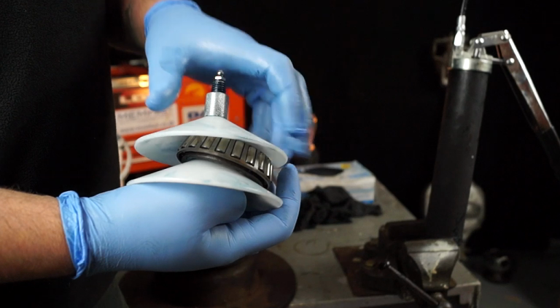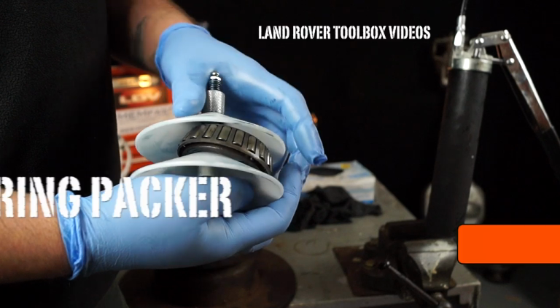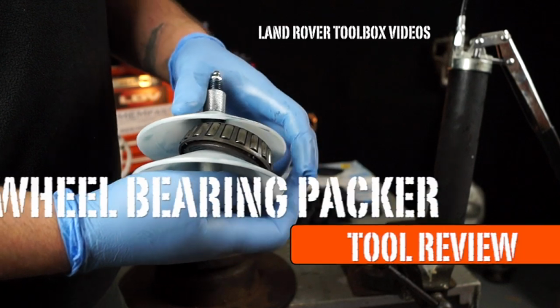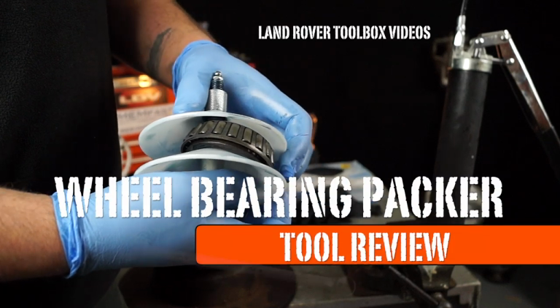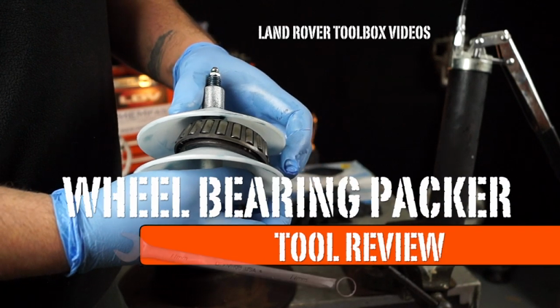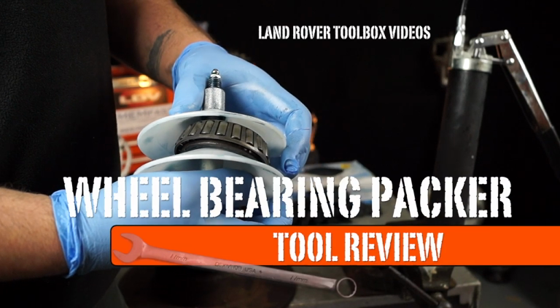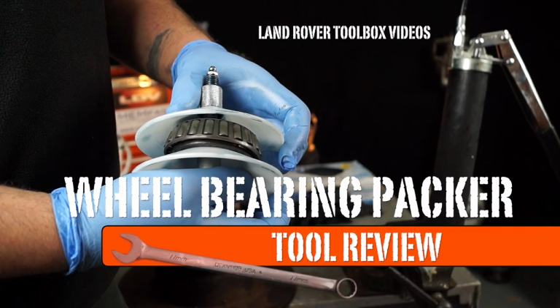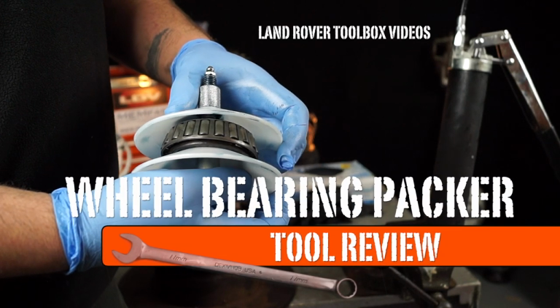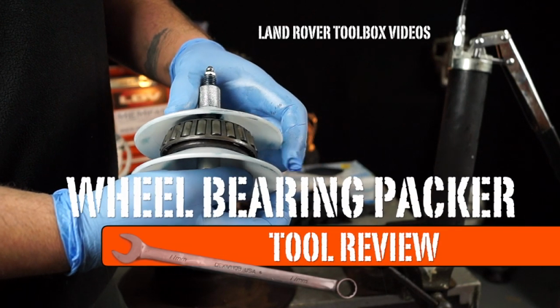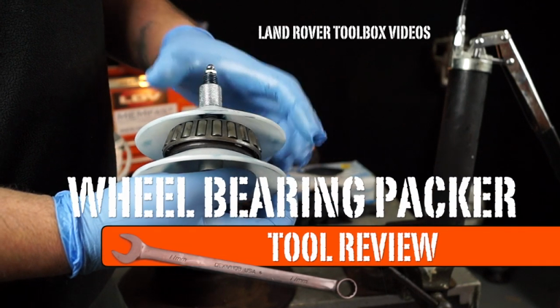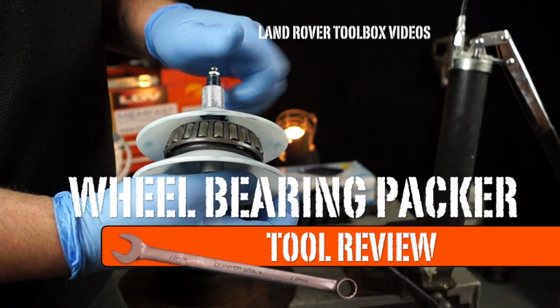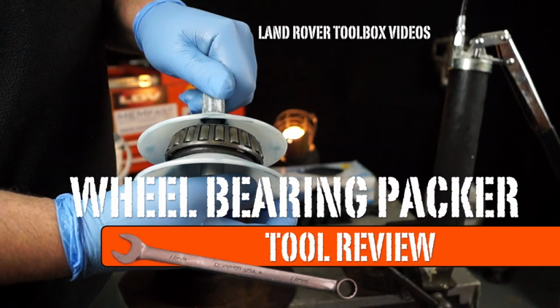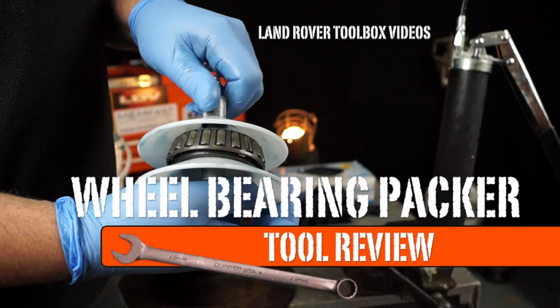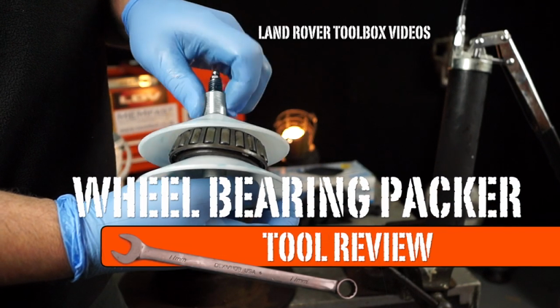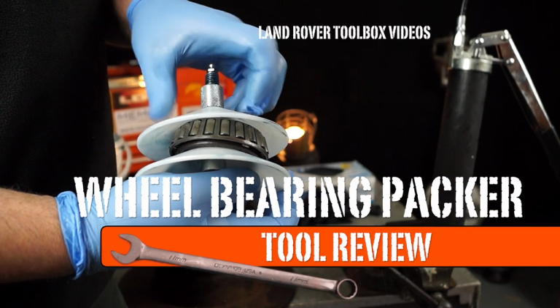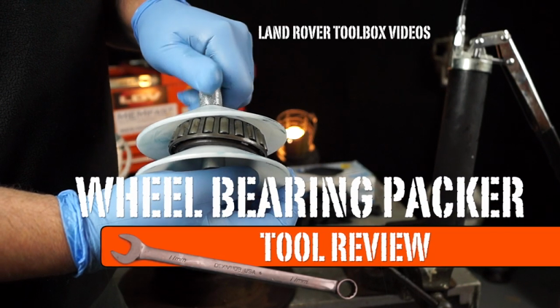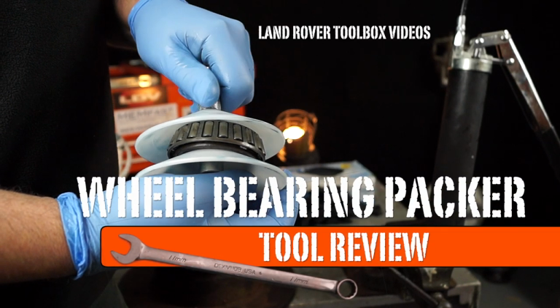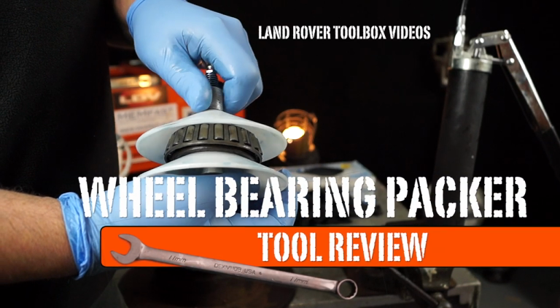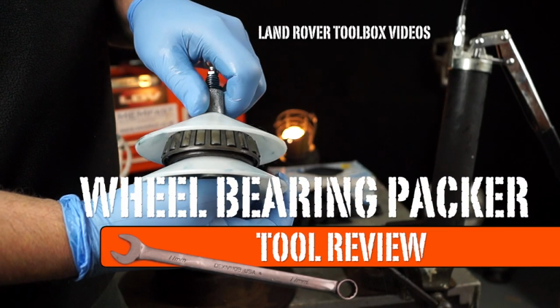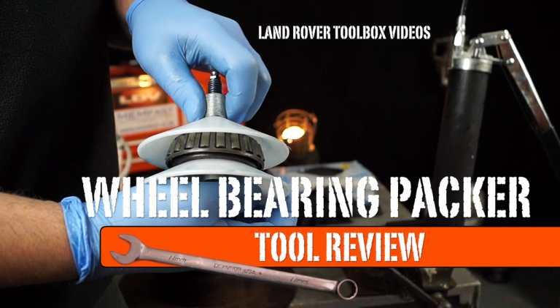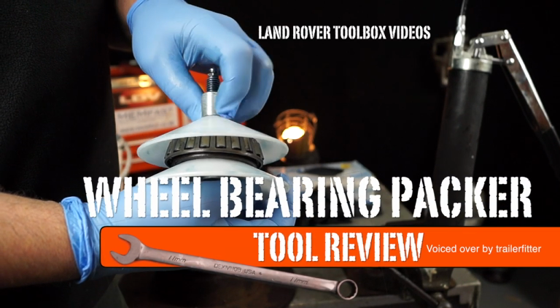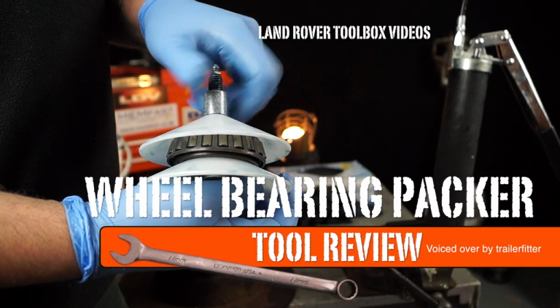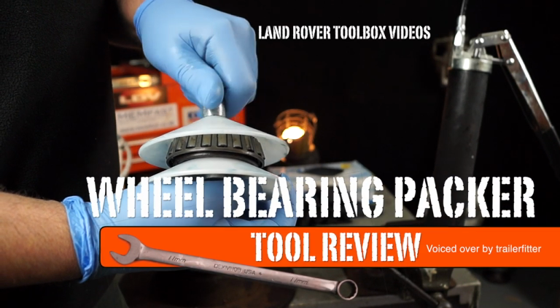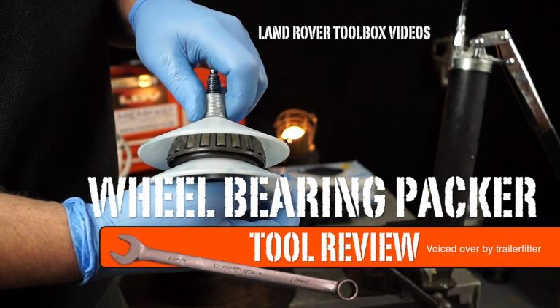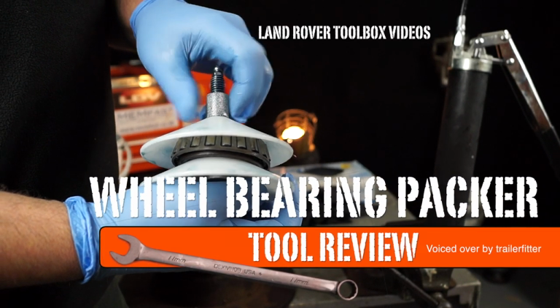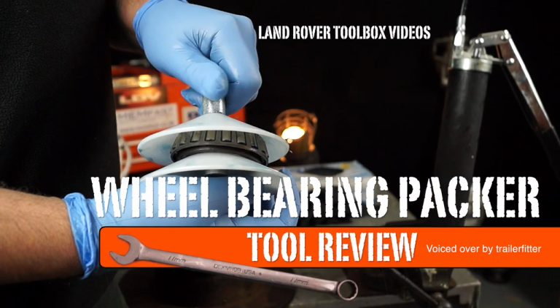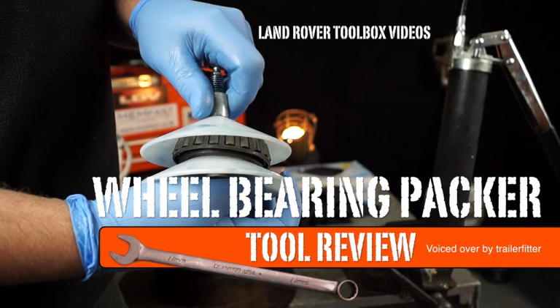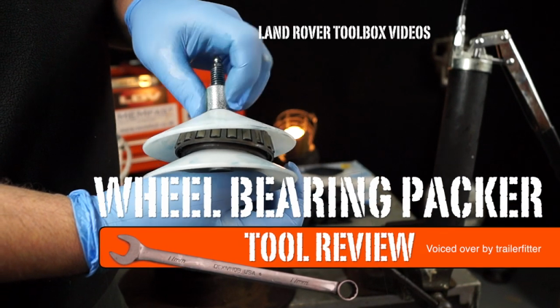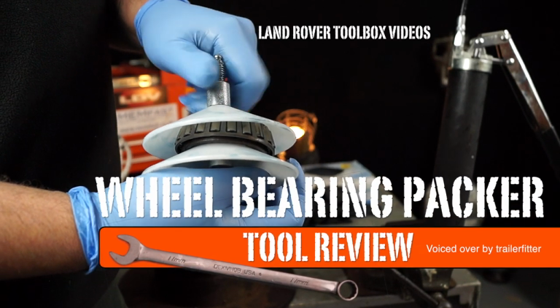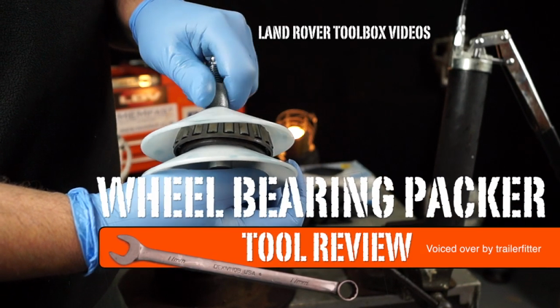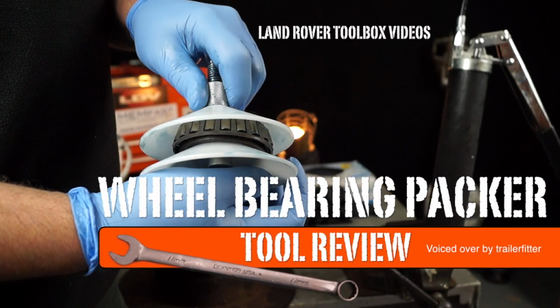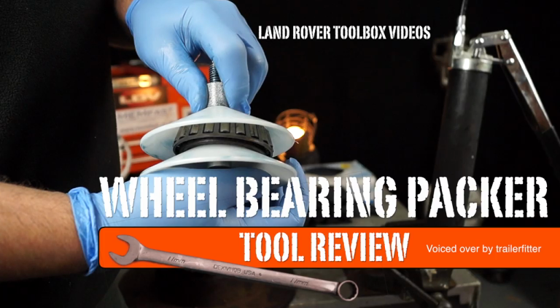Welcome back to the Land Rover Toolbox videos. Today's tool review is about the Wheel Bearing Packer.